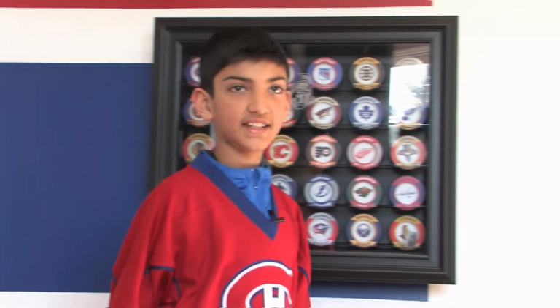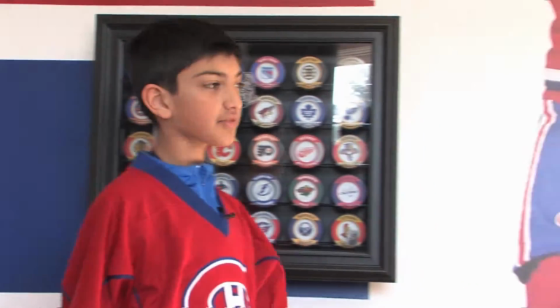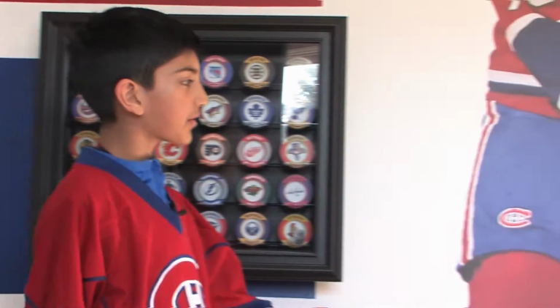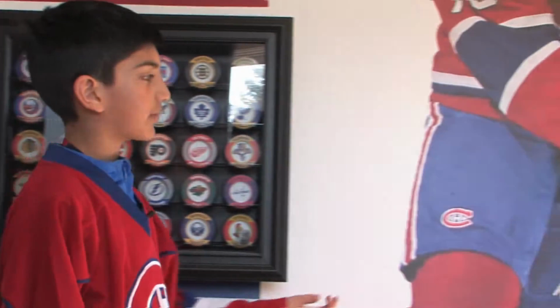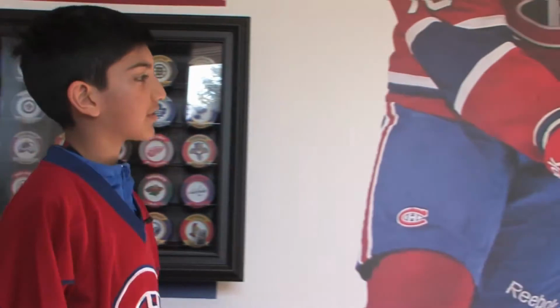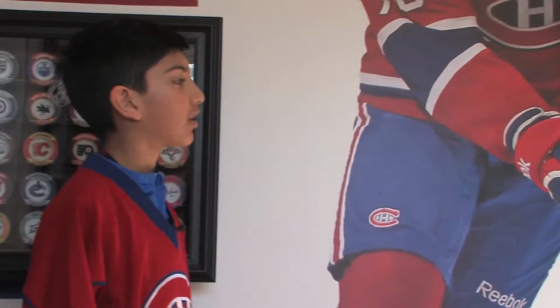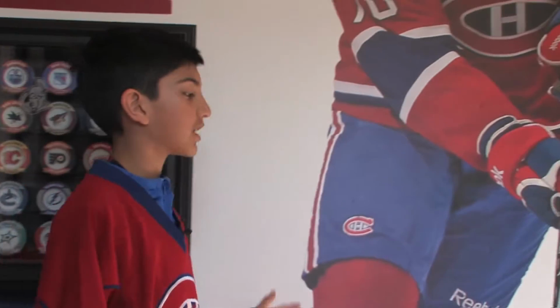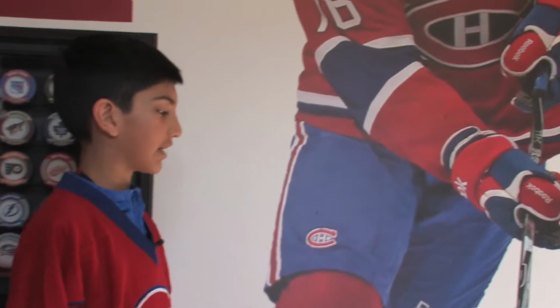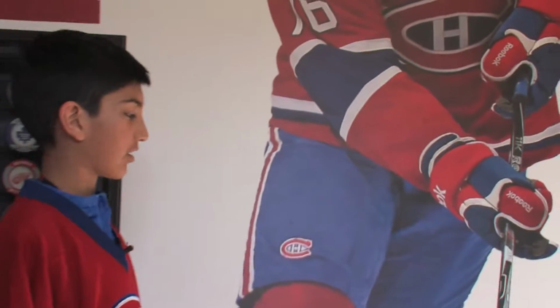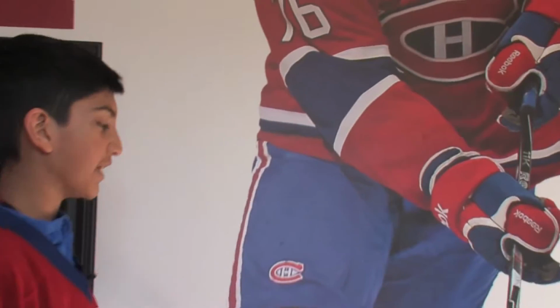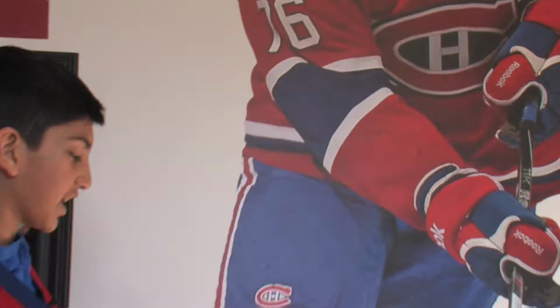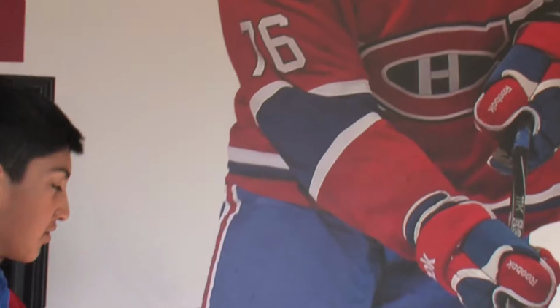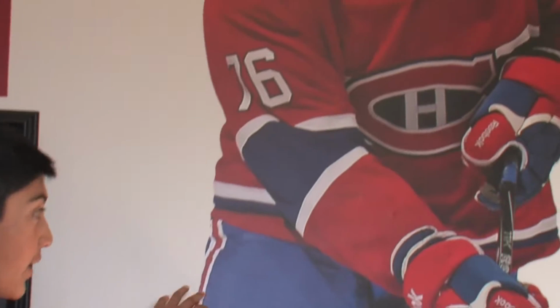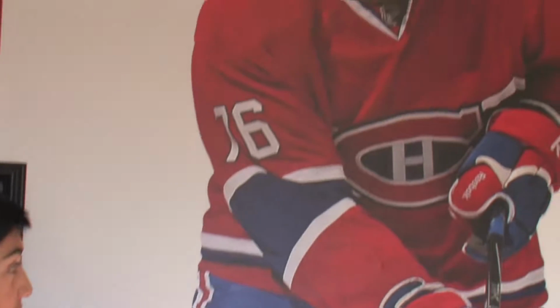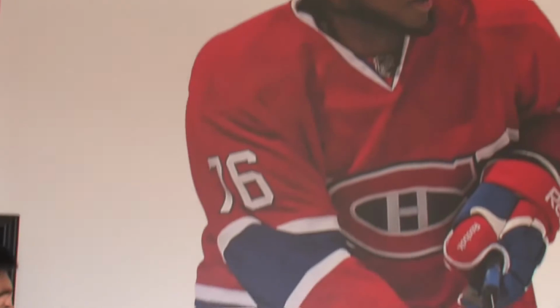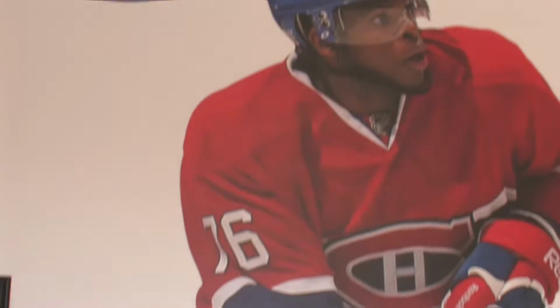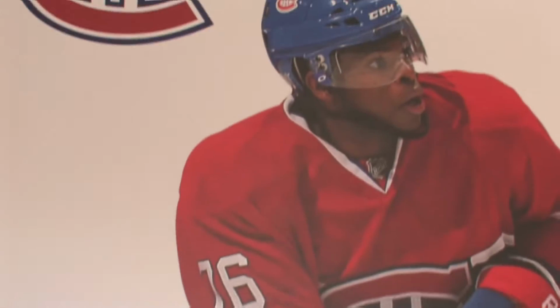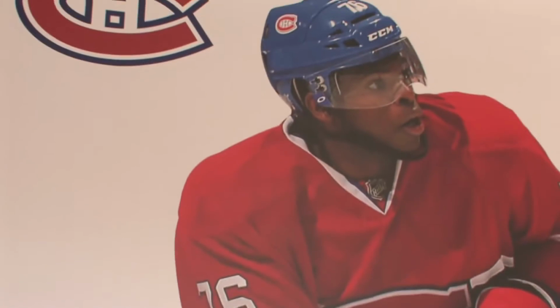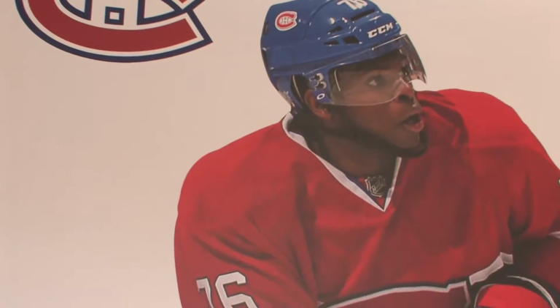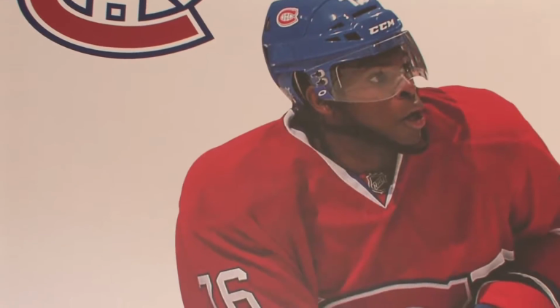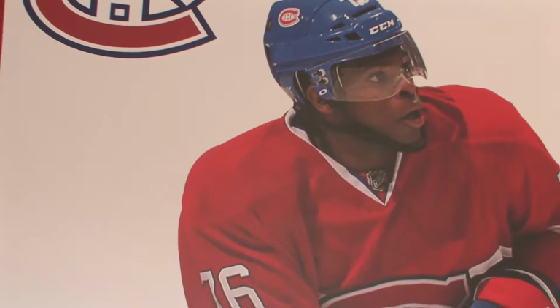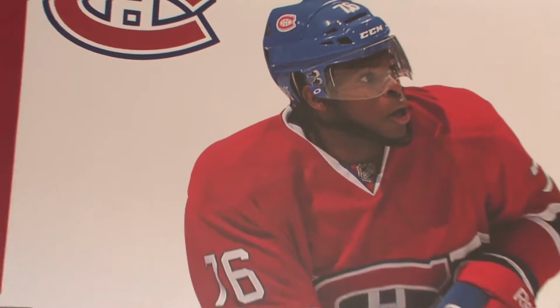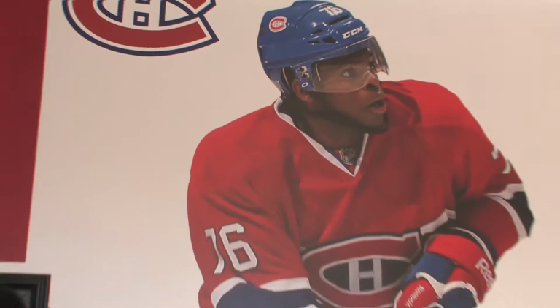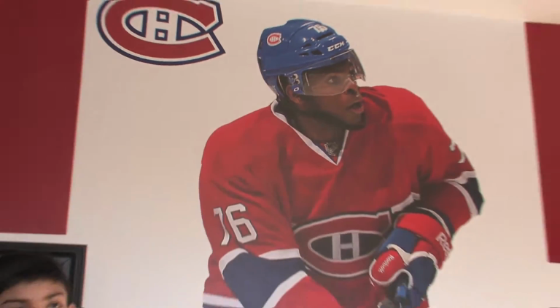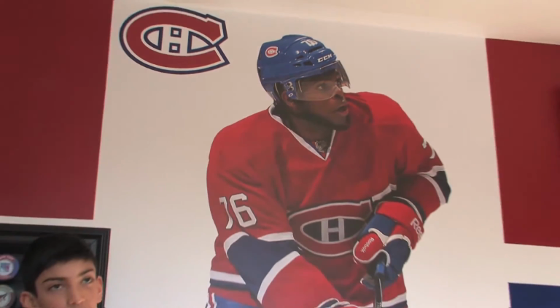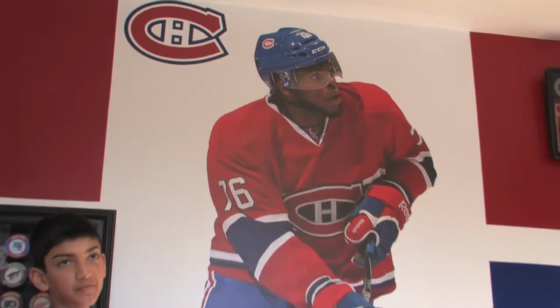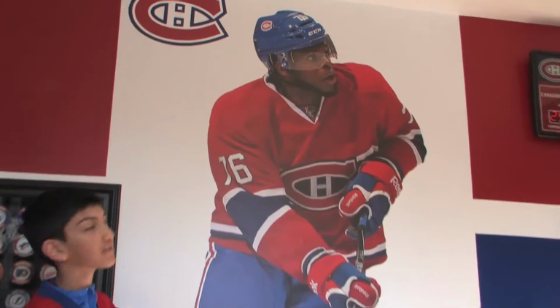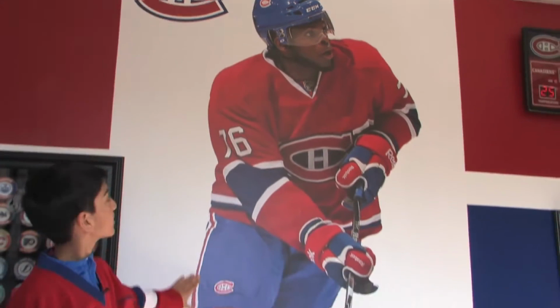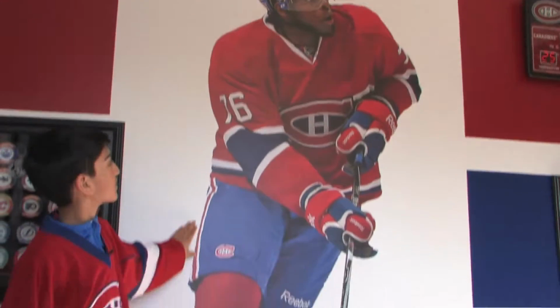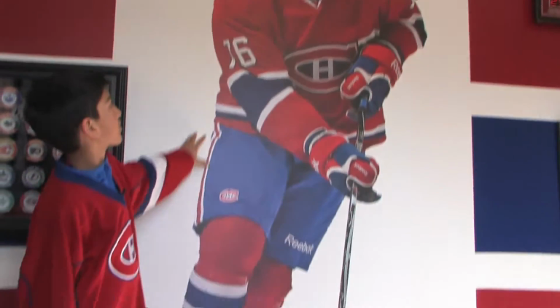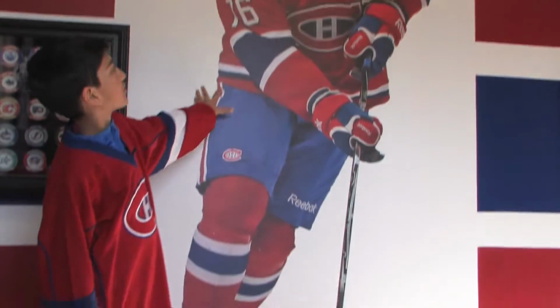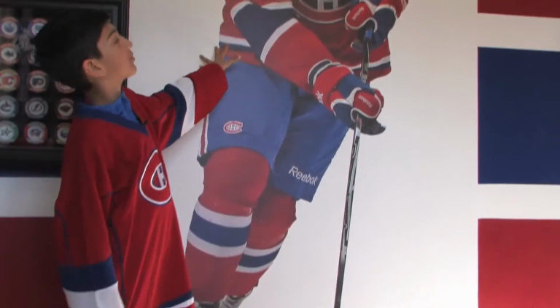Here's my favorite hockey player, P.K. Subban. This is a wall sticker of him and it's huge.